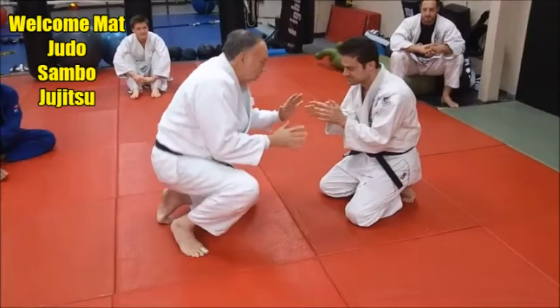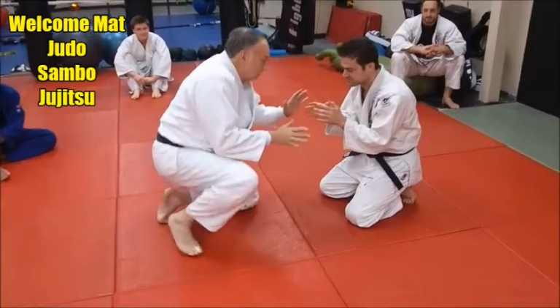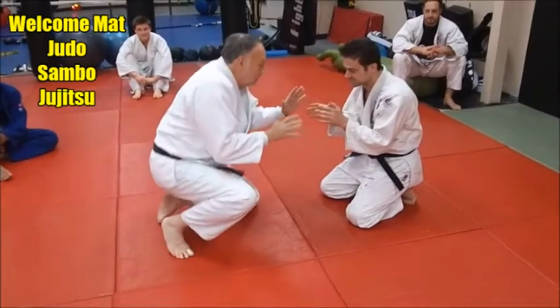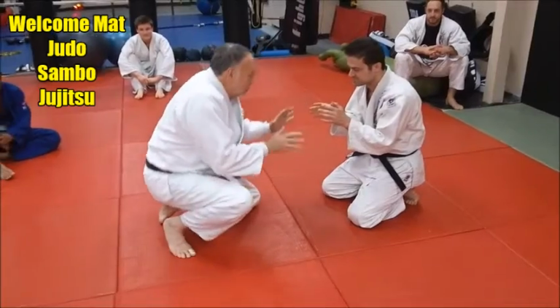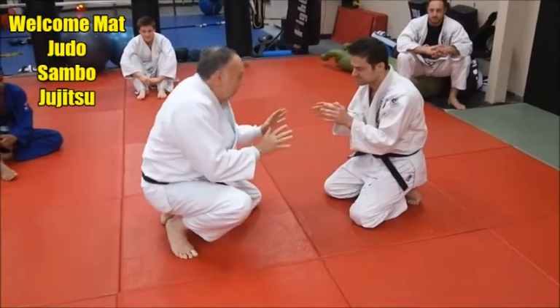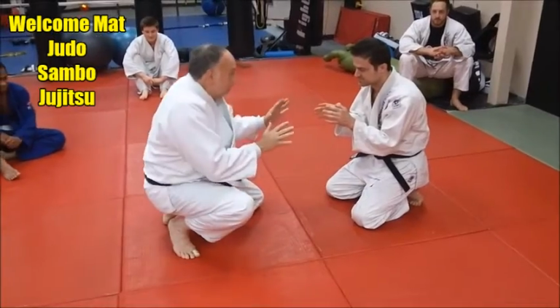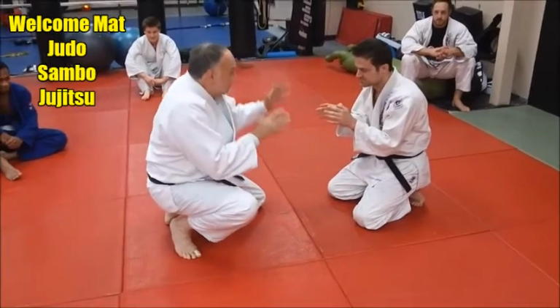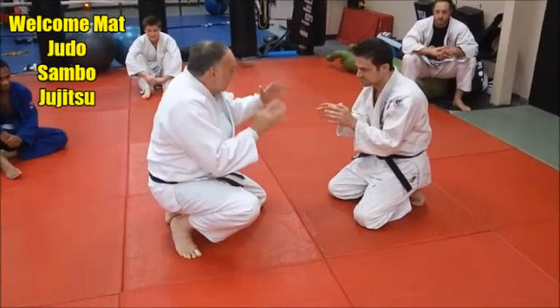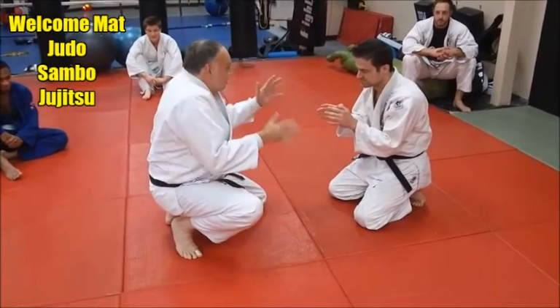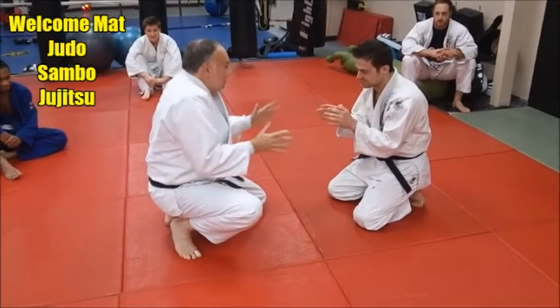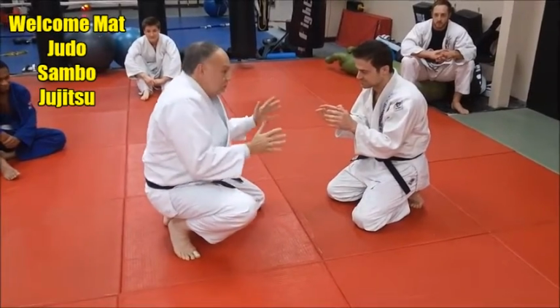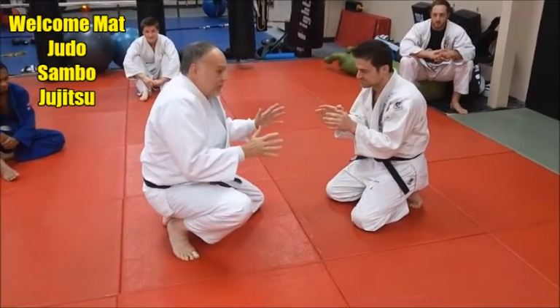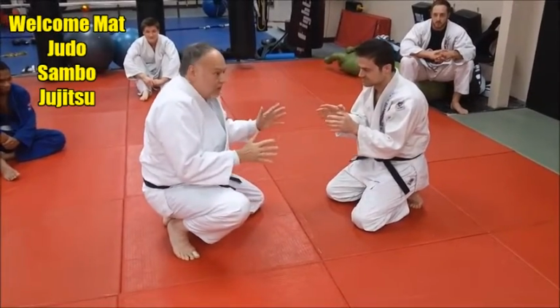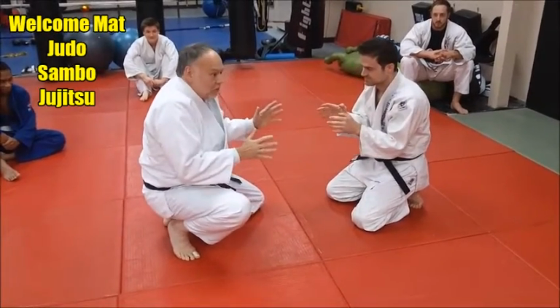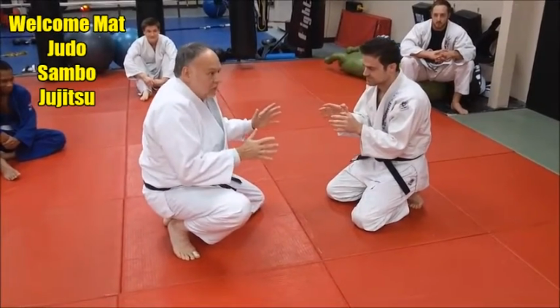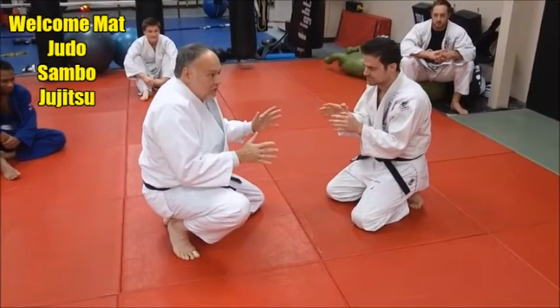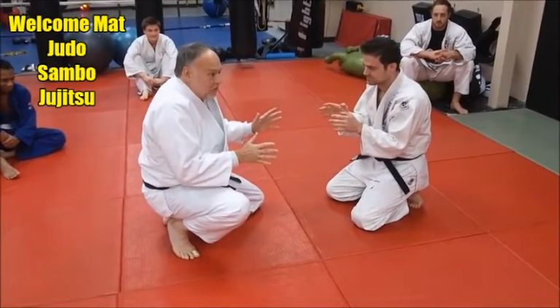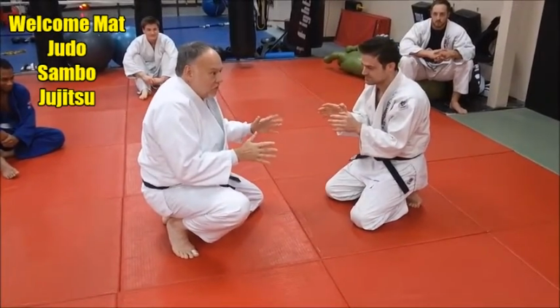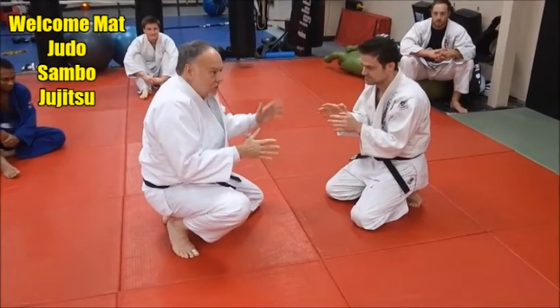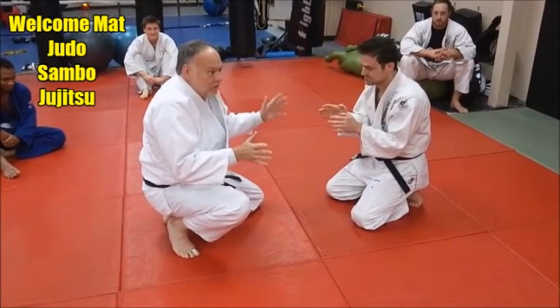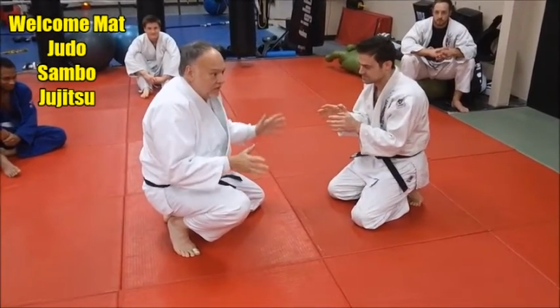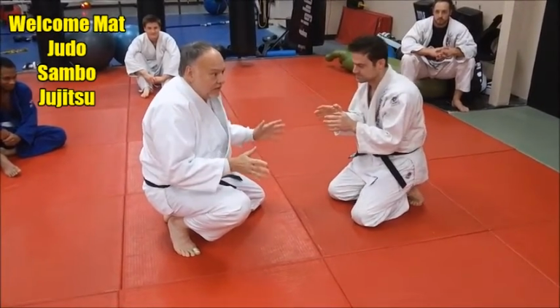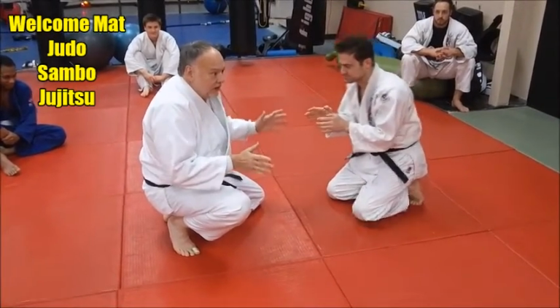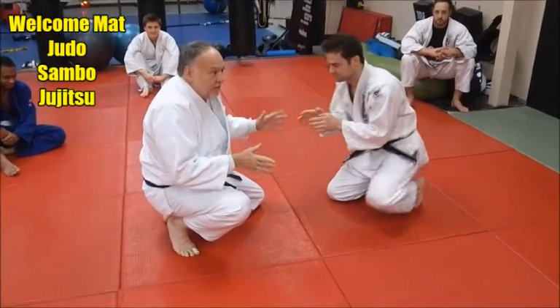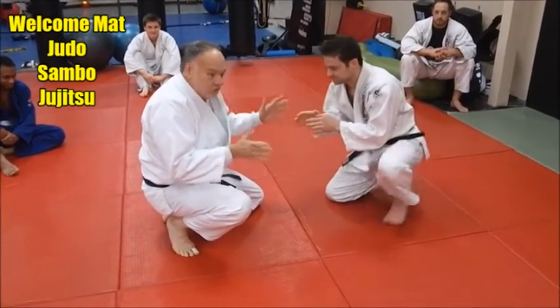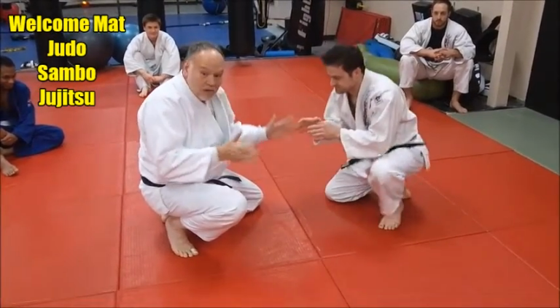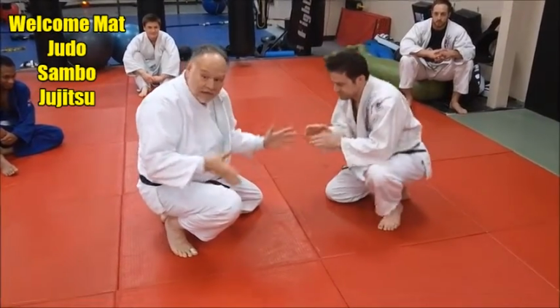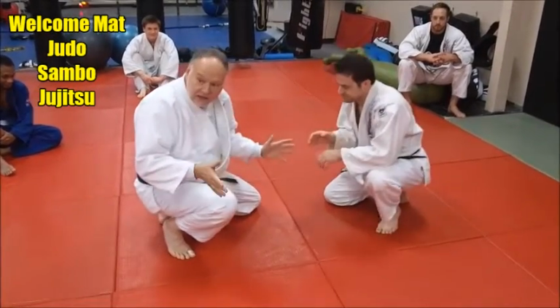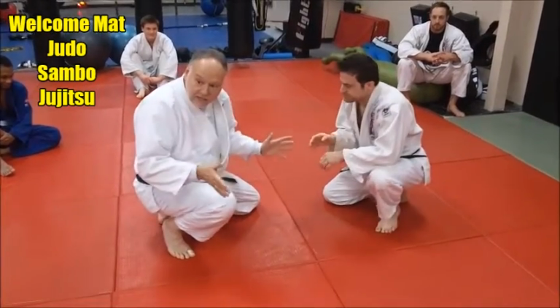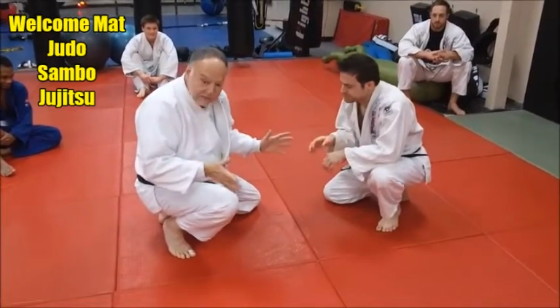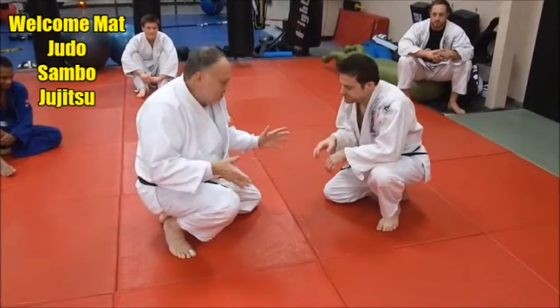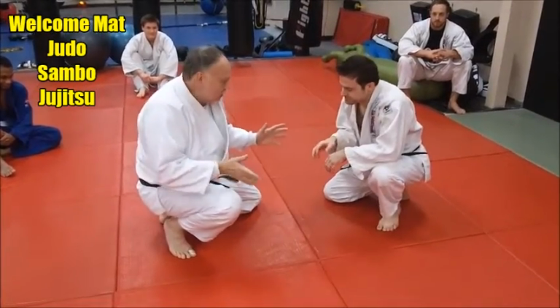When we're grappling, sometimes you'll be in a neutral position — you don't always have the dominant position, but you want to get dominant position.